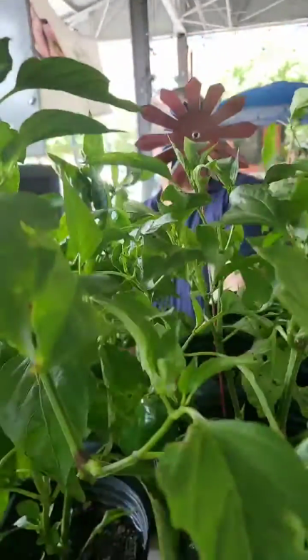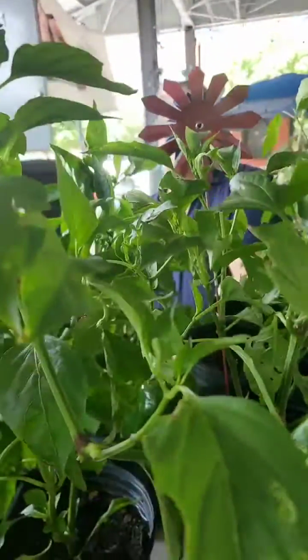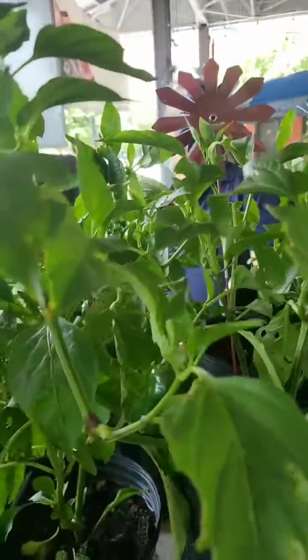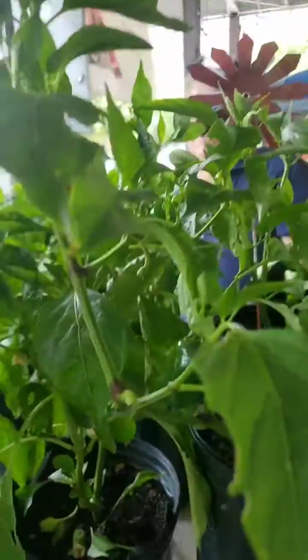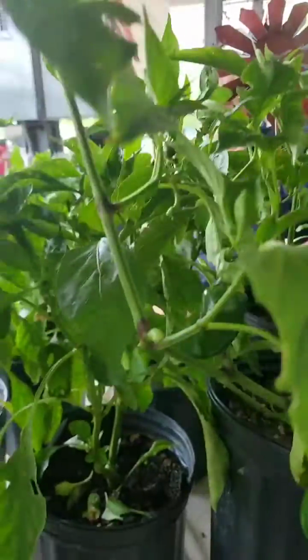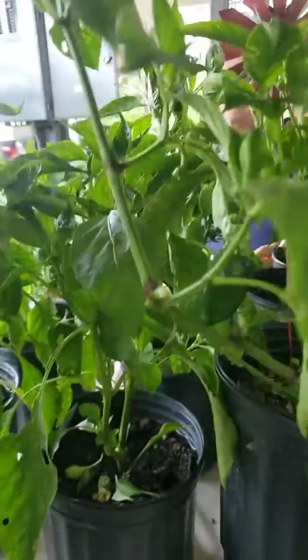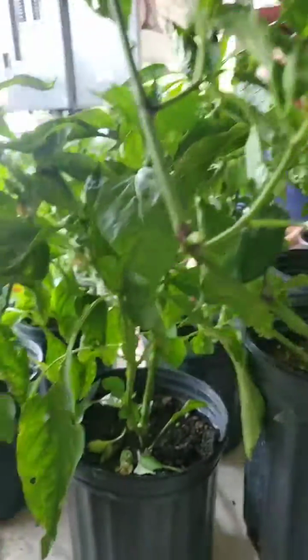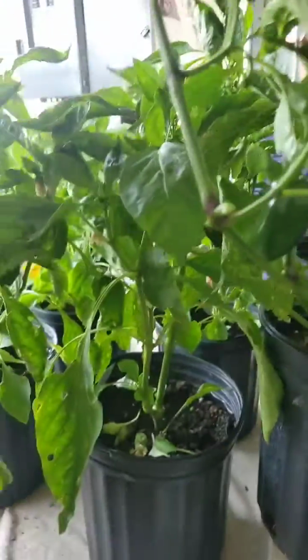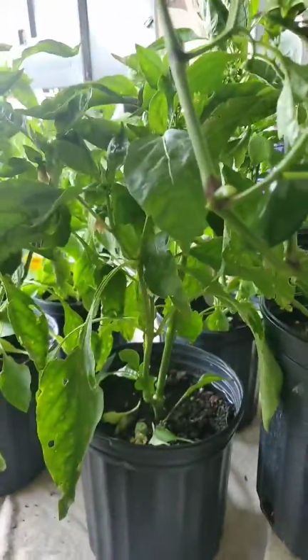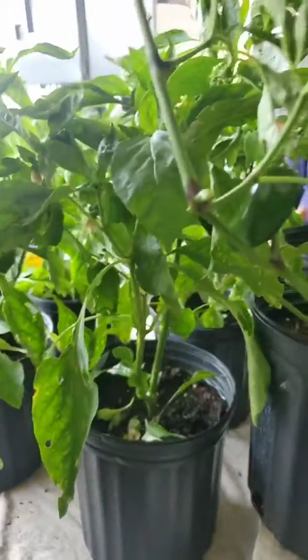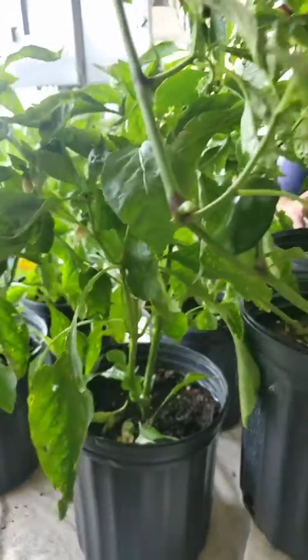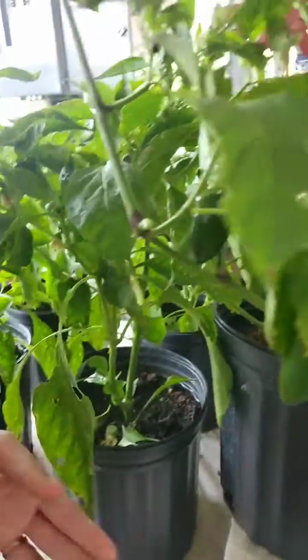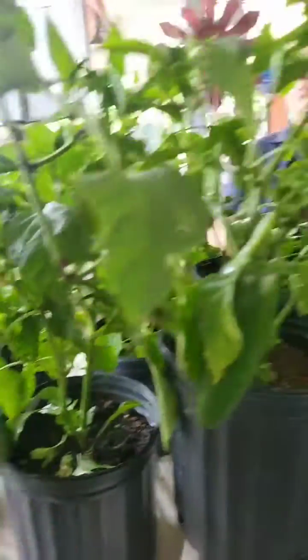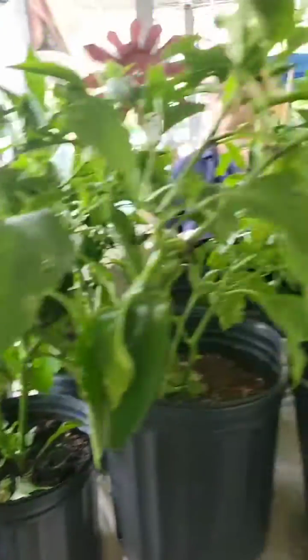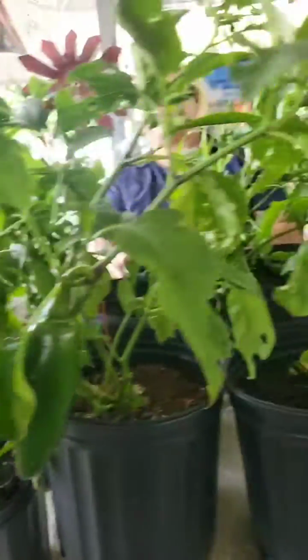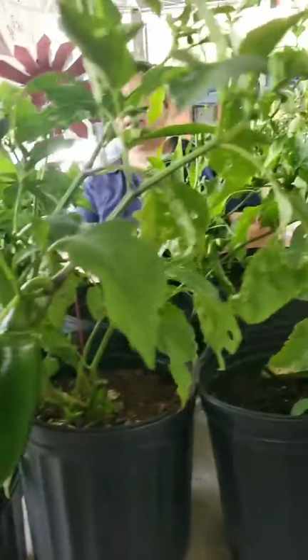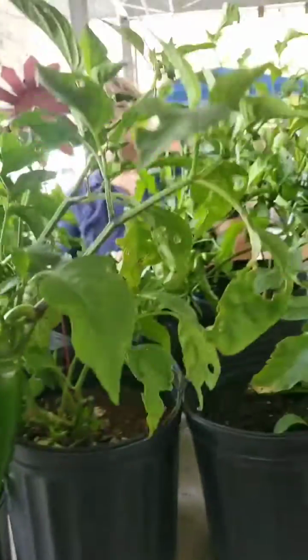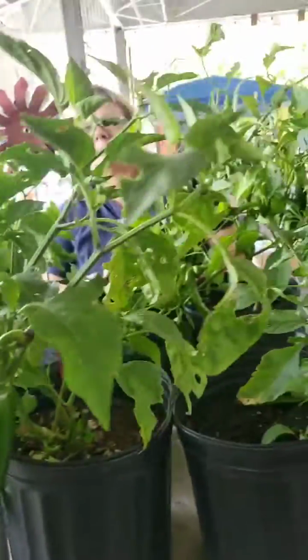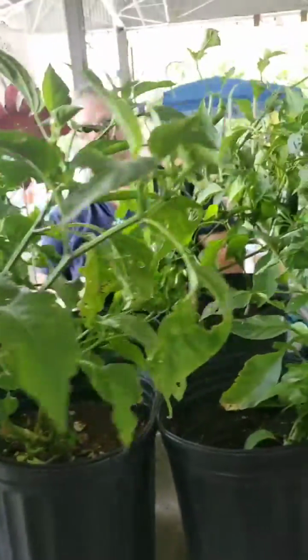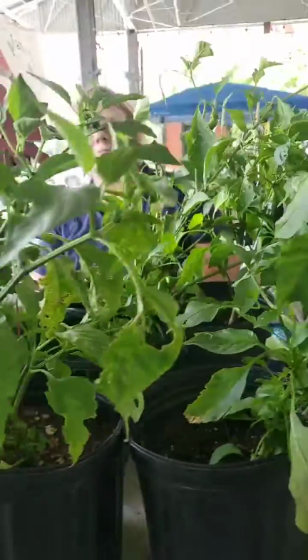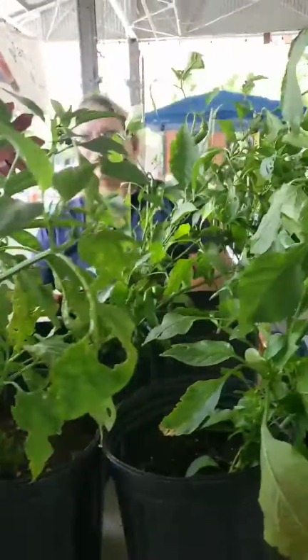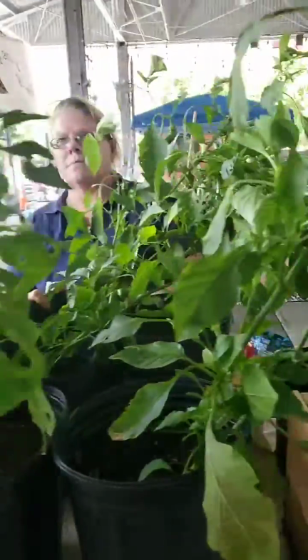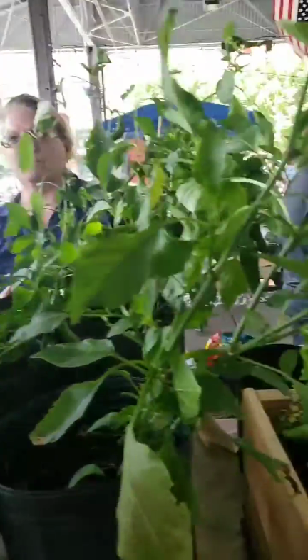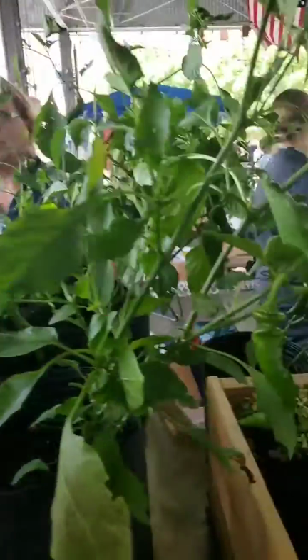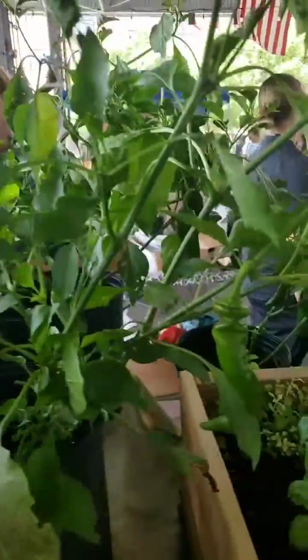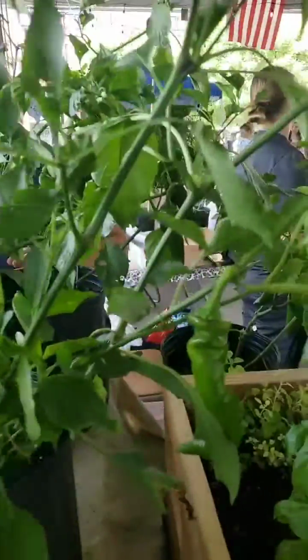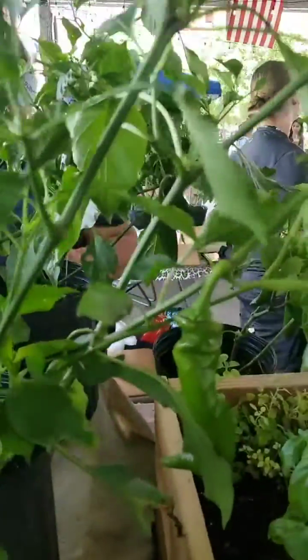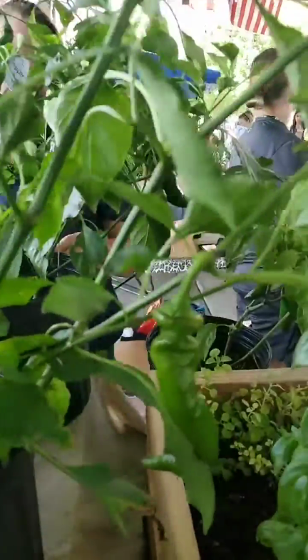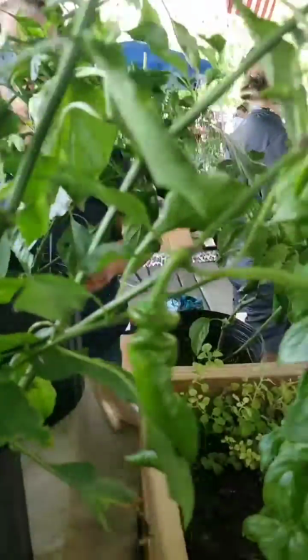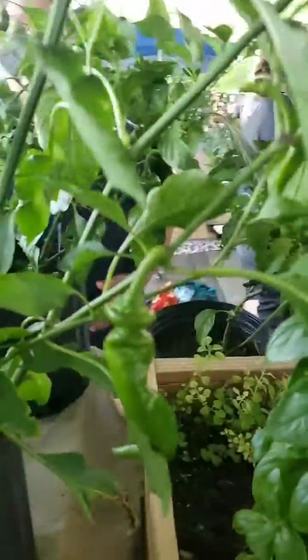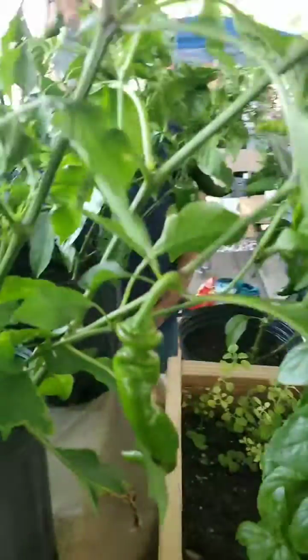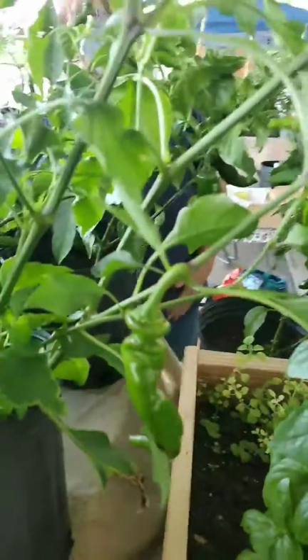Well, thank you, Kathy. Thank you — these are awesome plants. If you want to get started gardening, now's your time. Thank you.